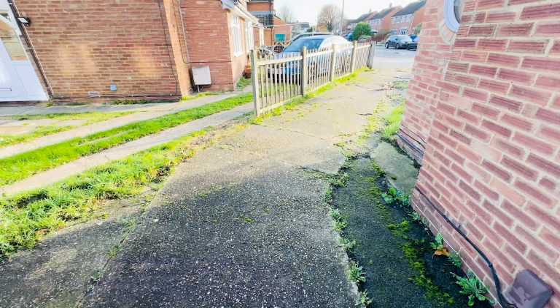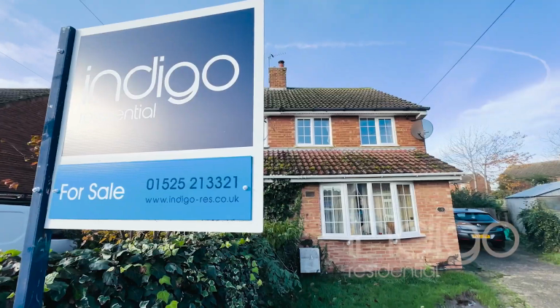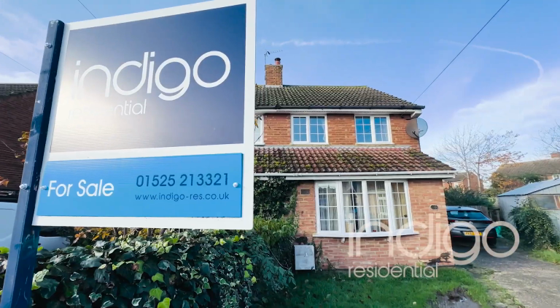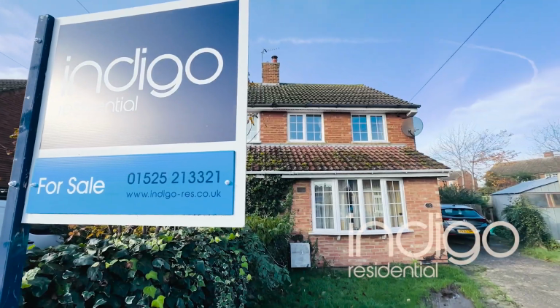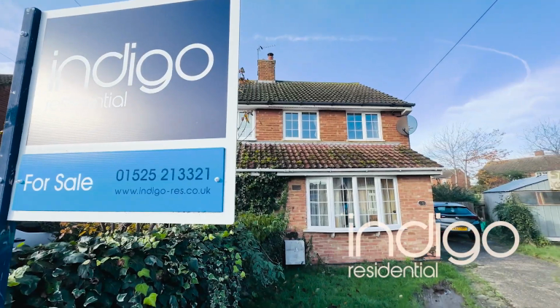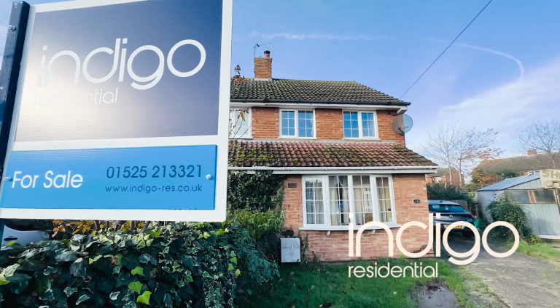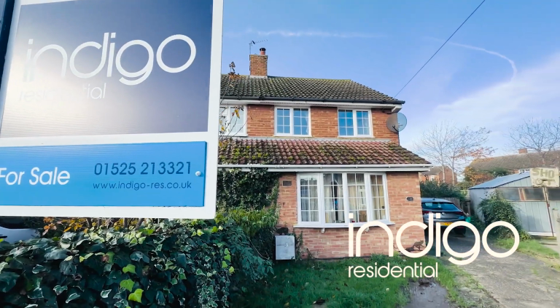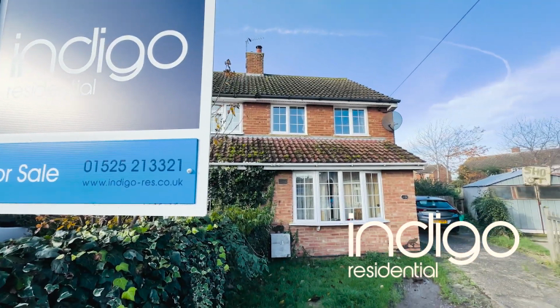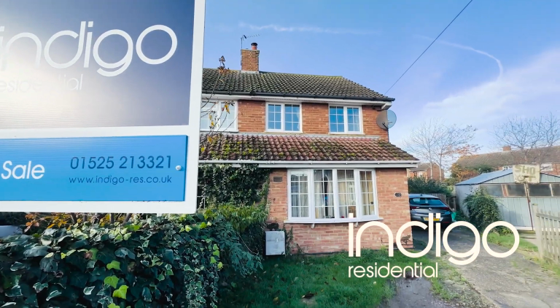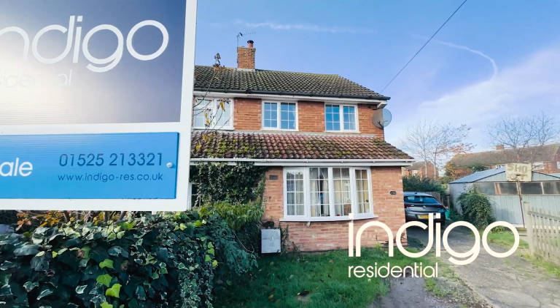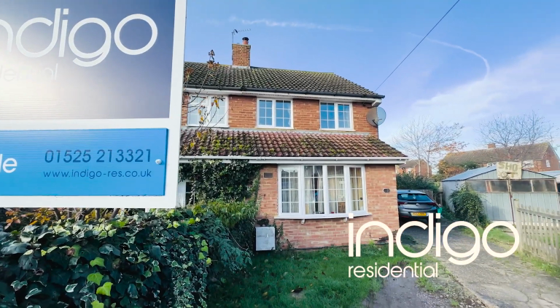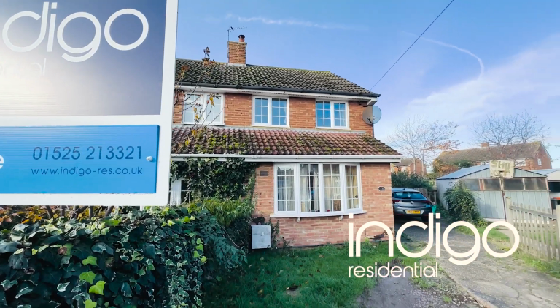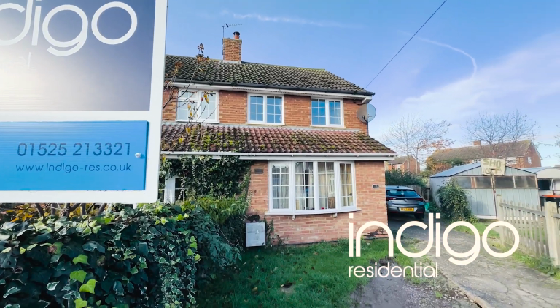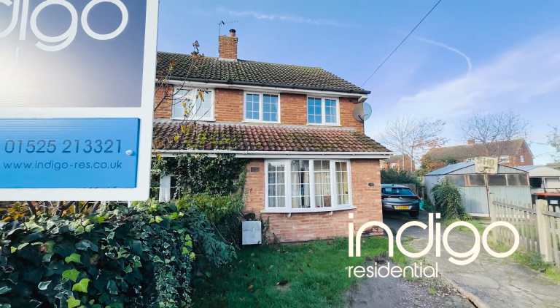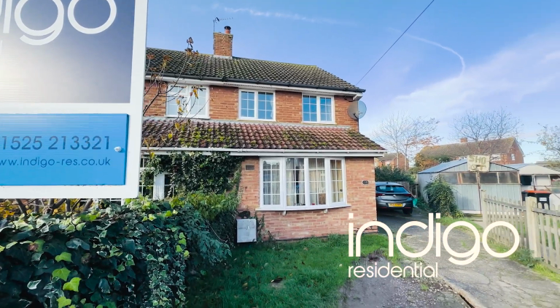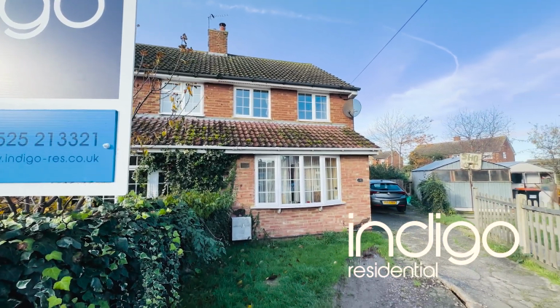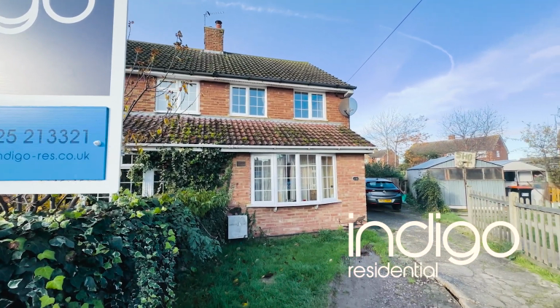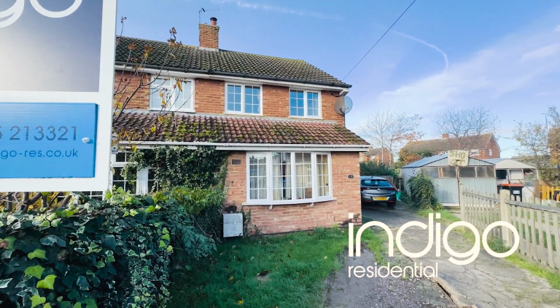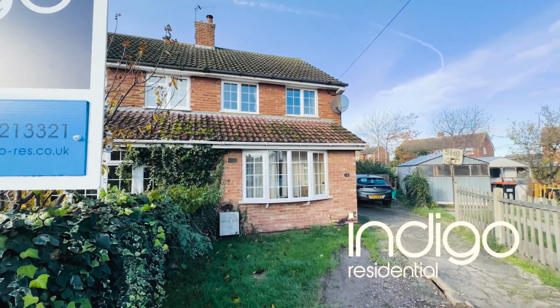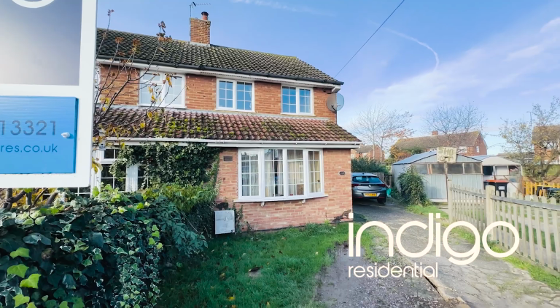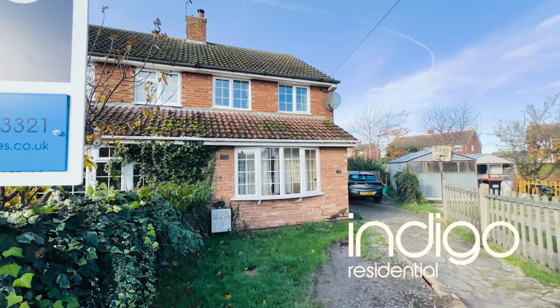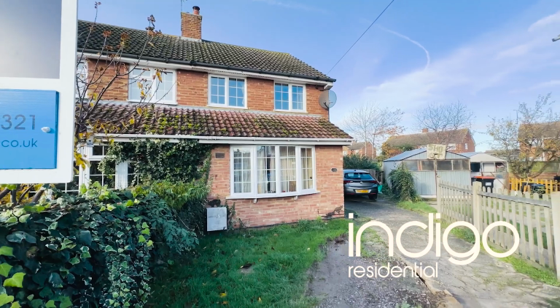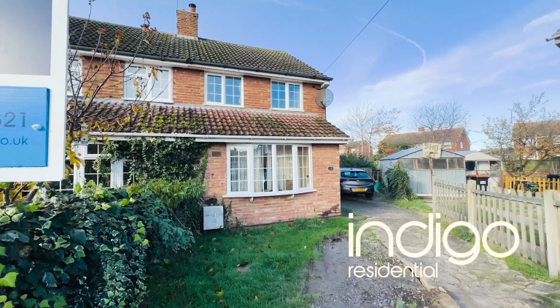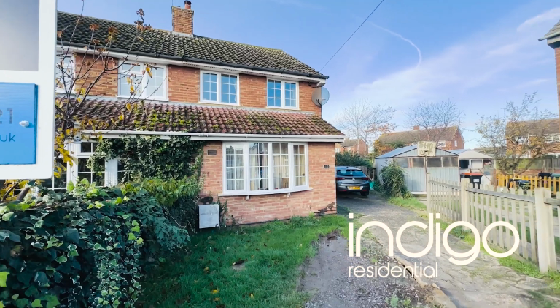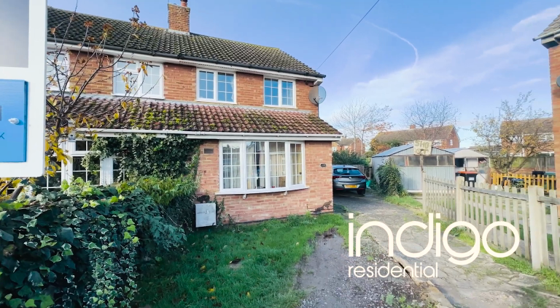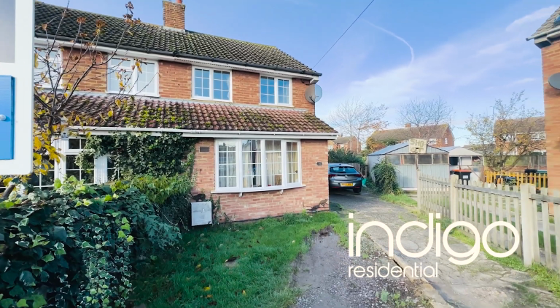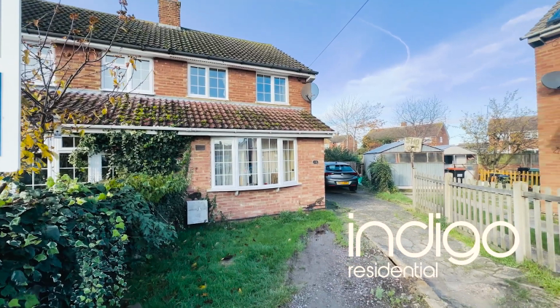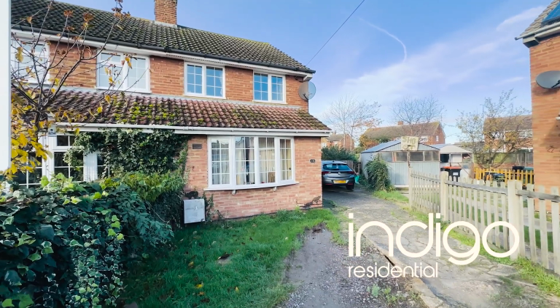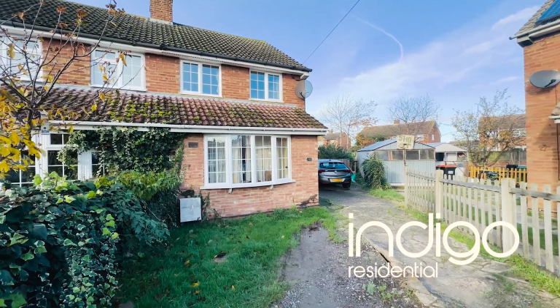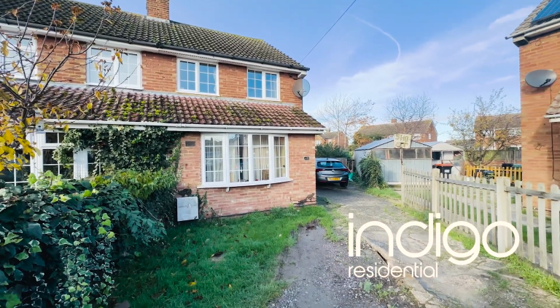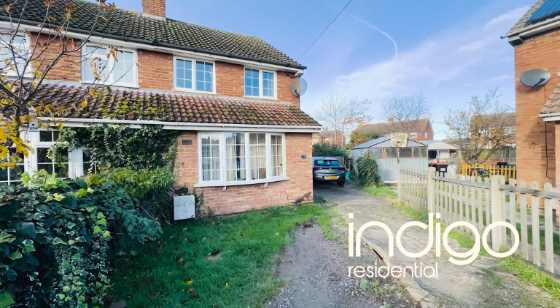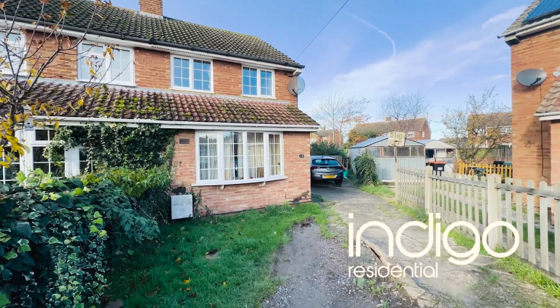Indigo Residential highly recommends this three bedroom family home.